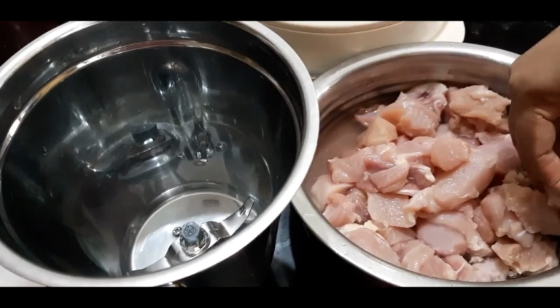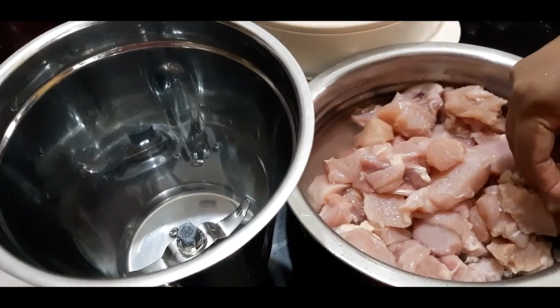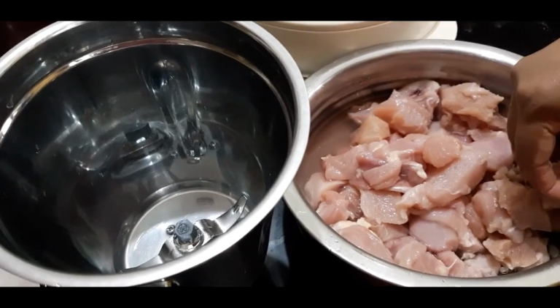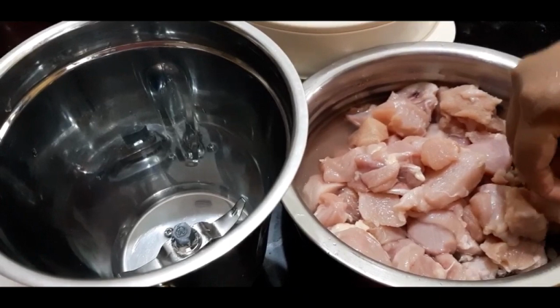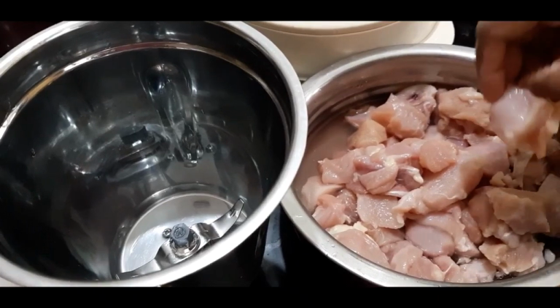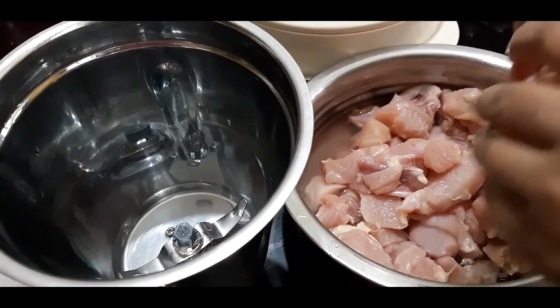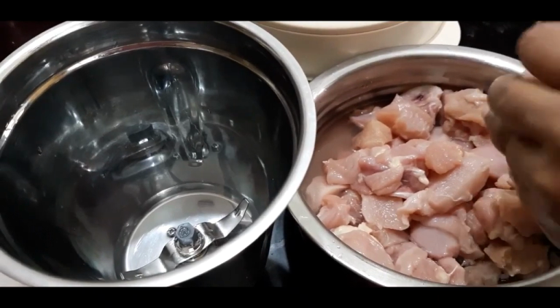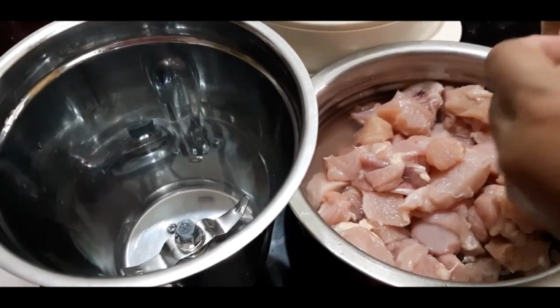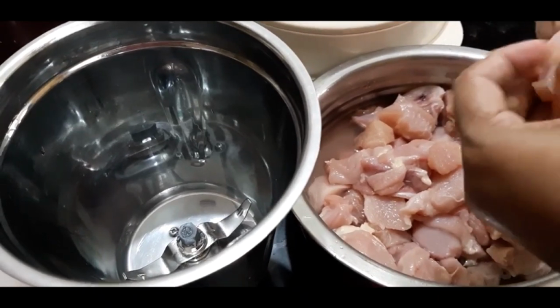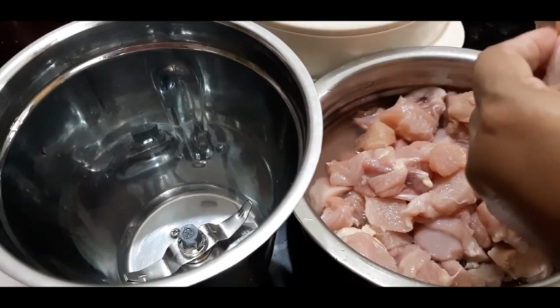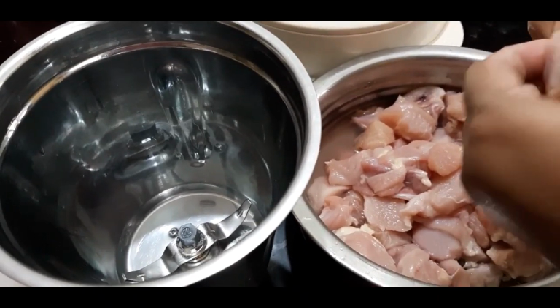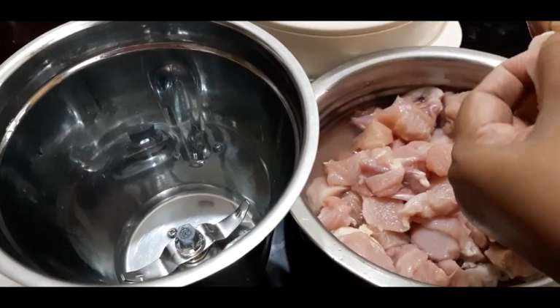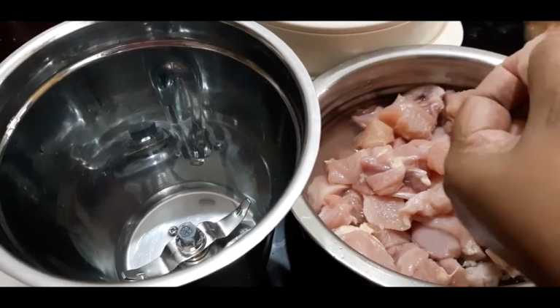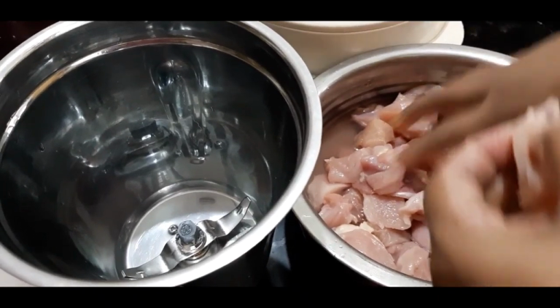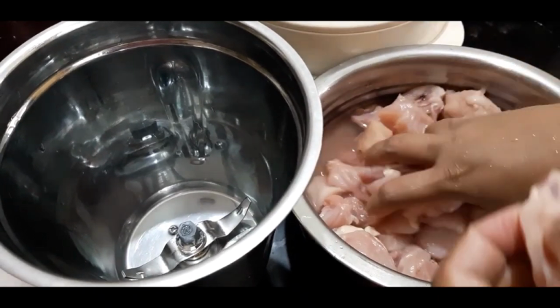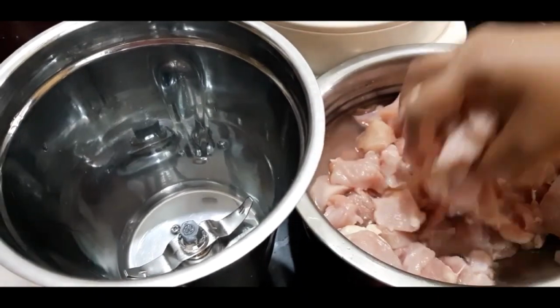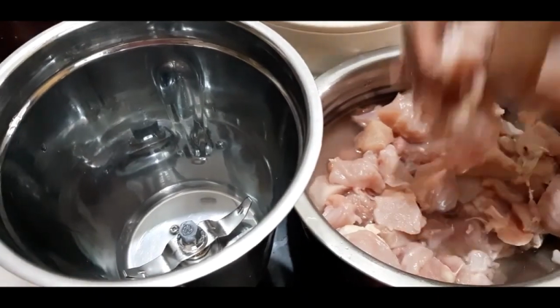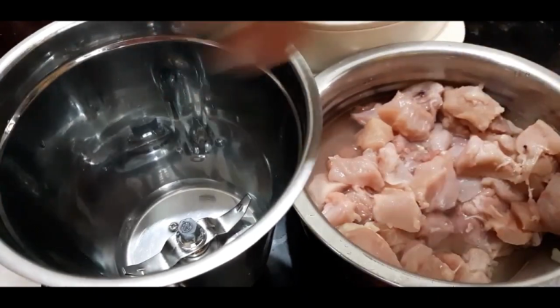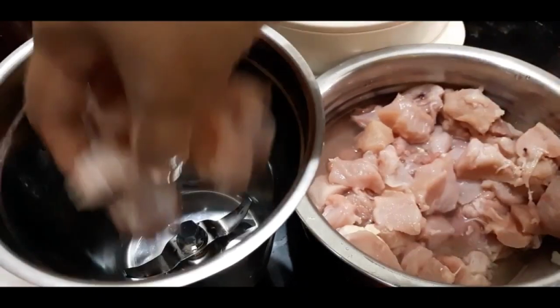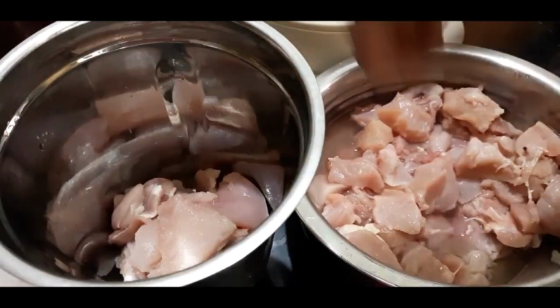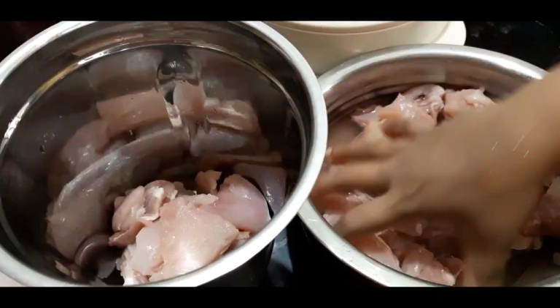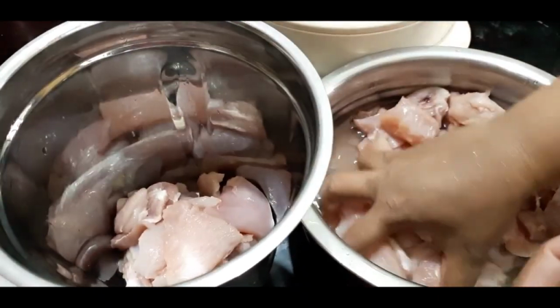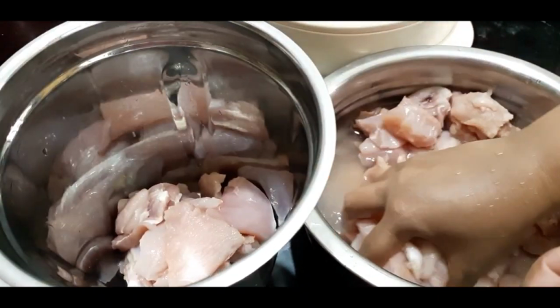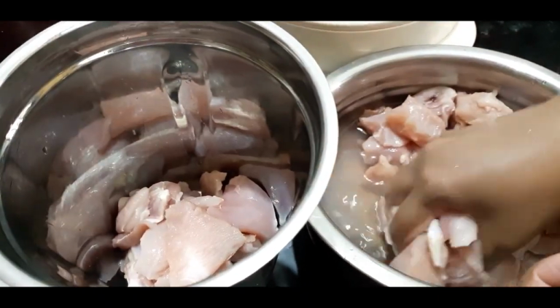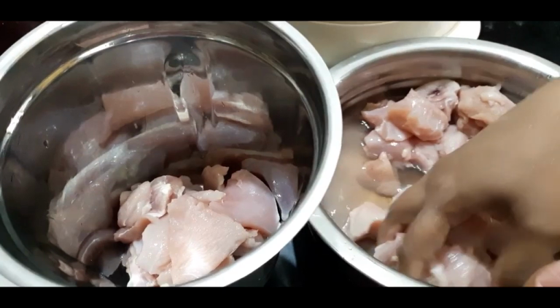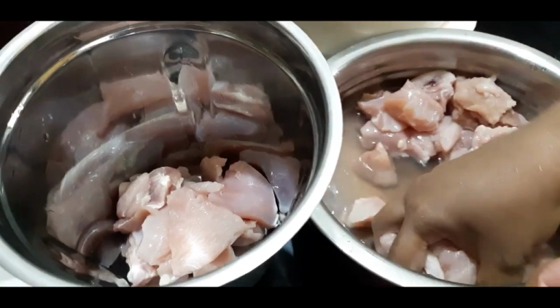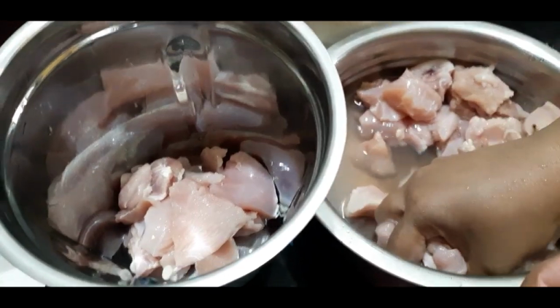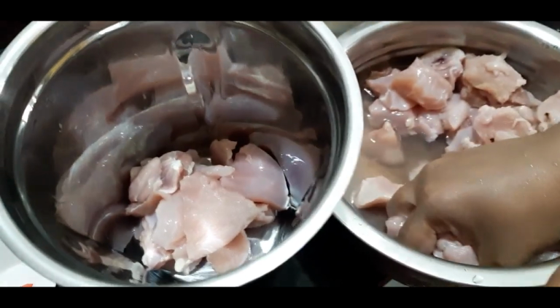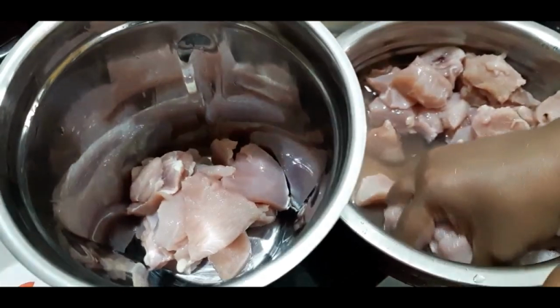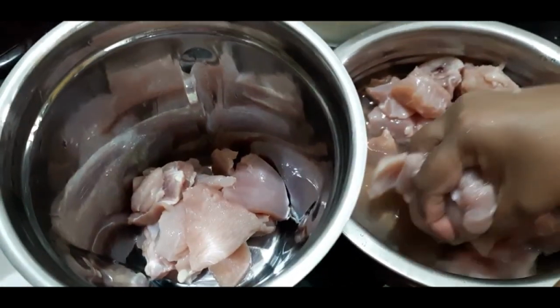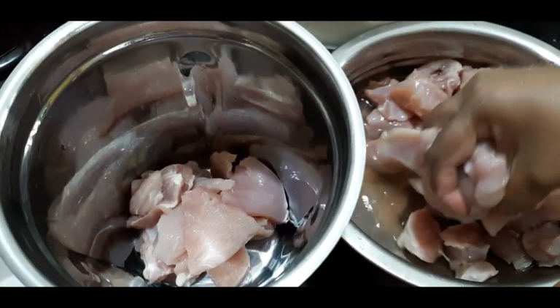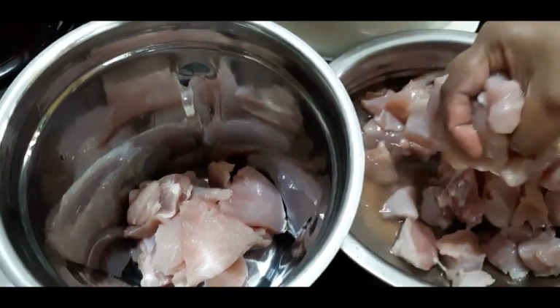If you have nuggets, you can add boneless chicken pieces. It is boneless chicken. We are going to wash it properly.